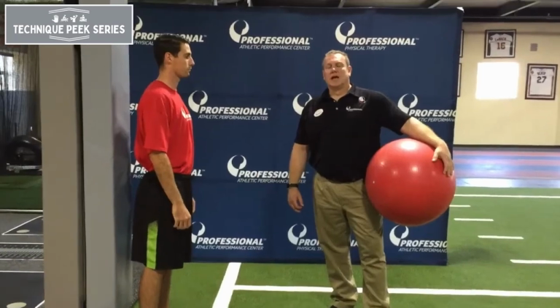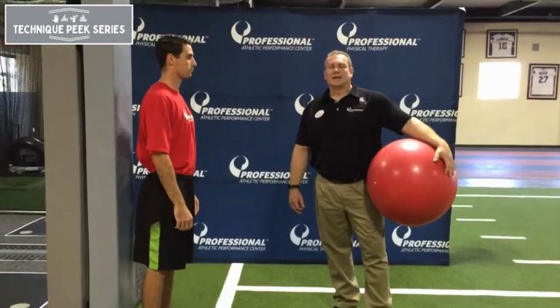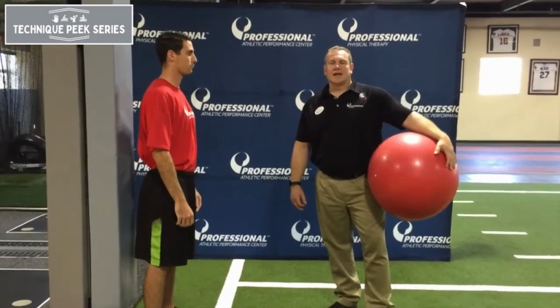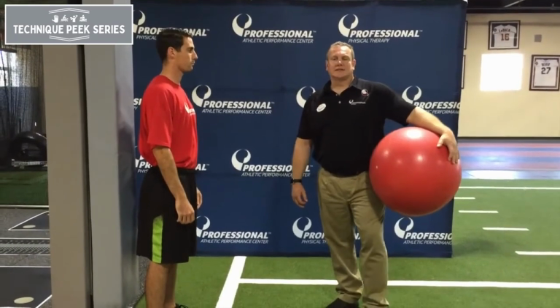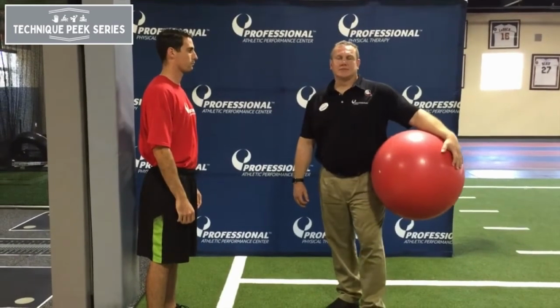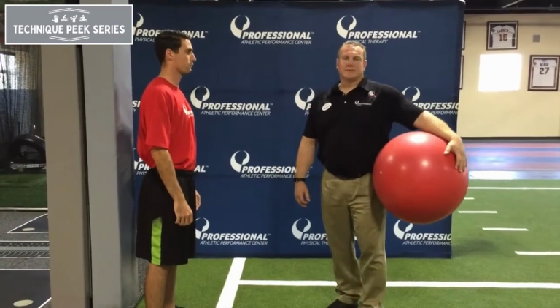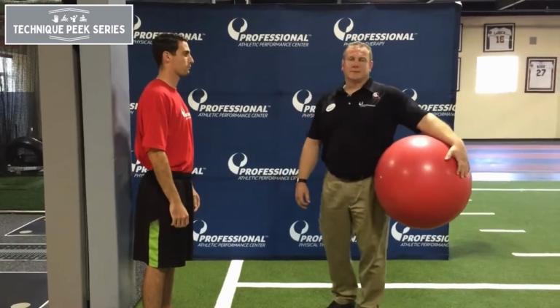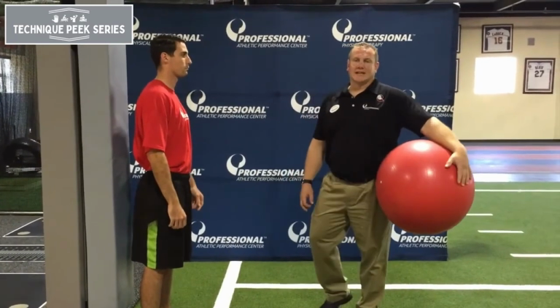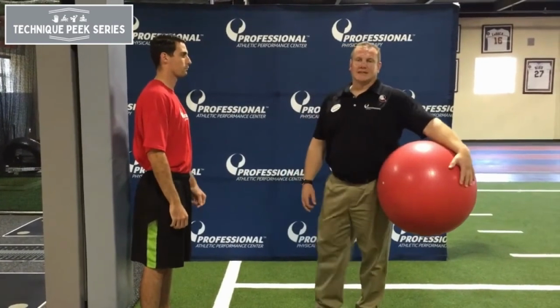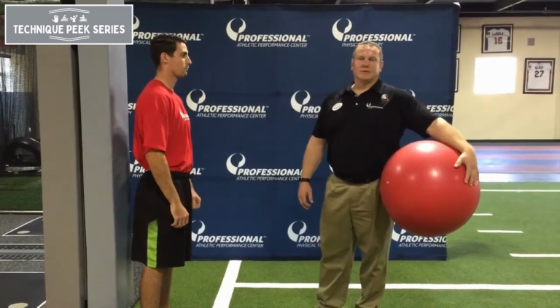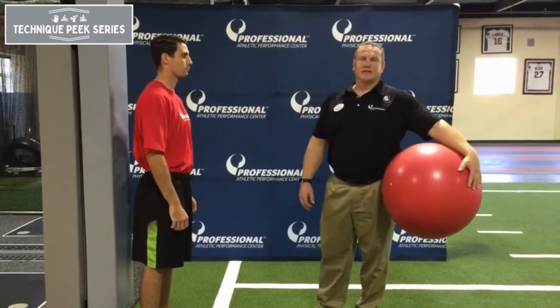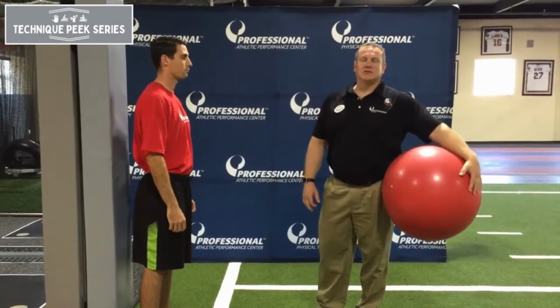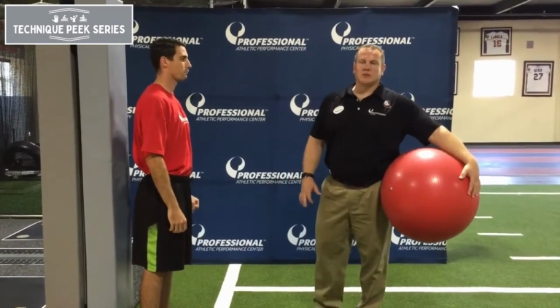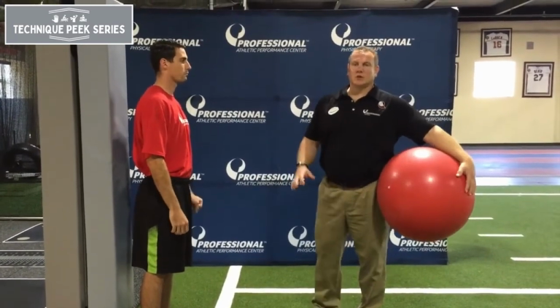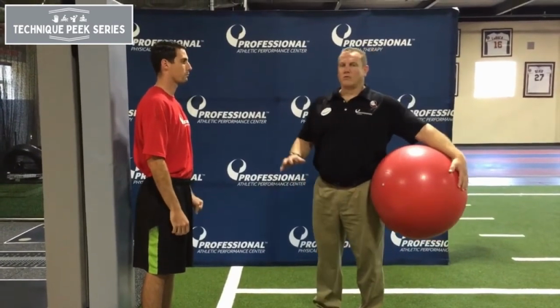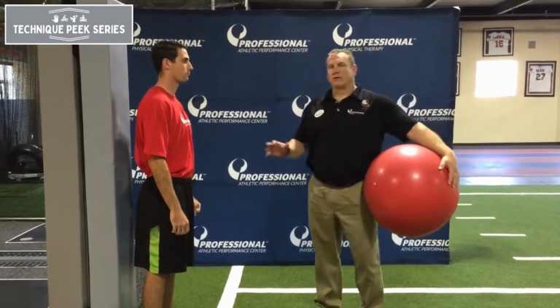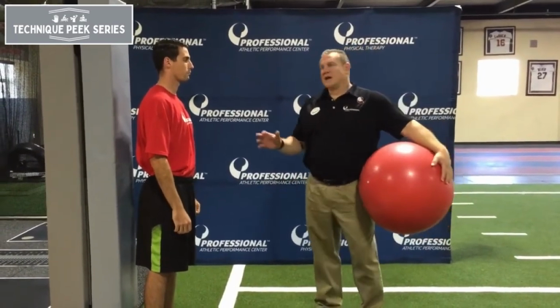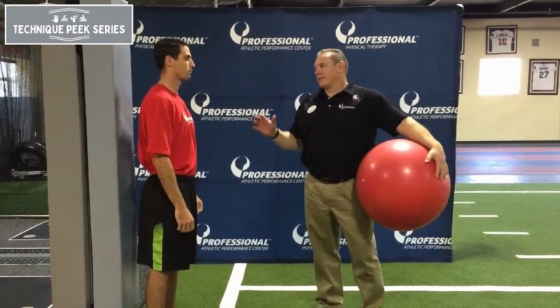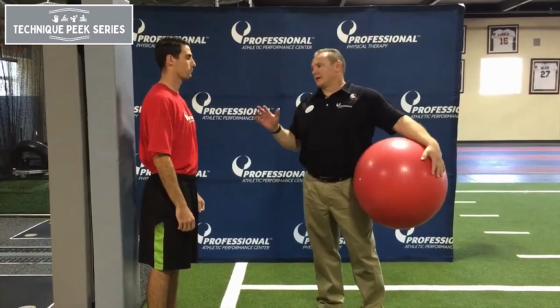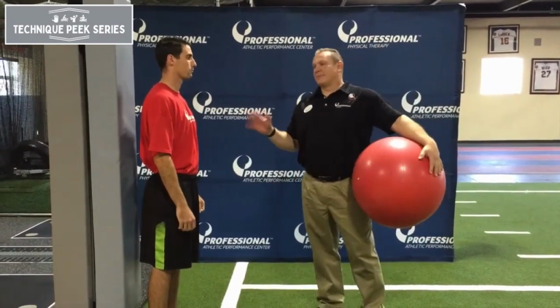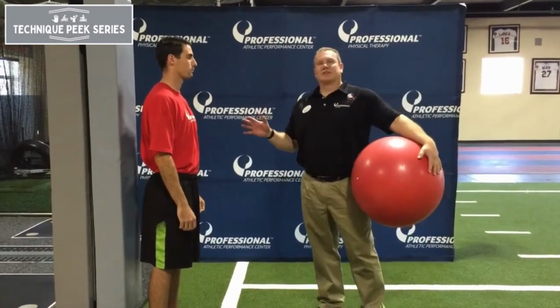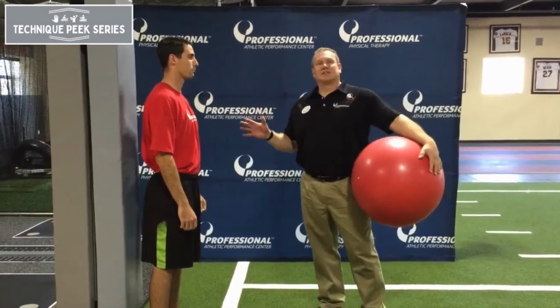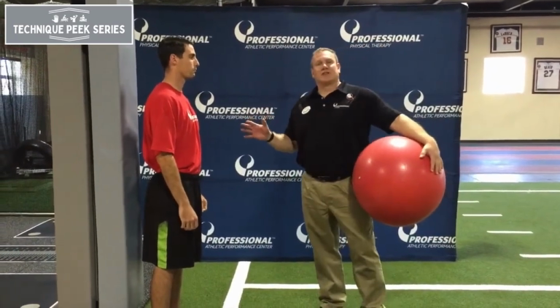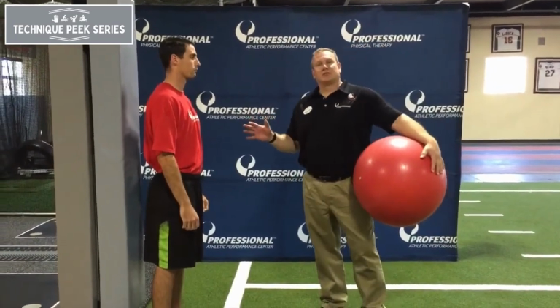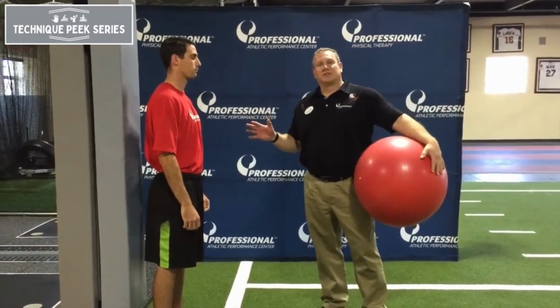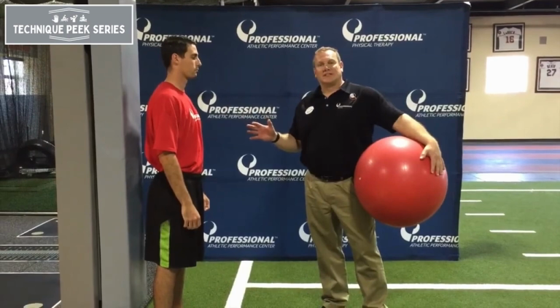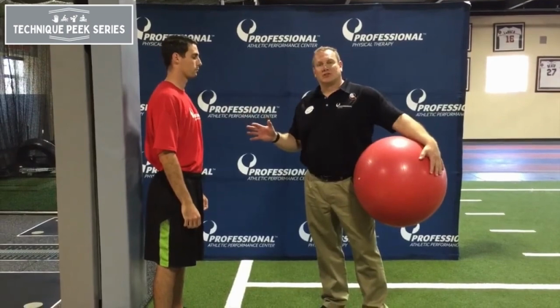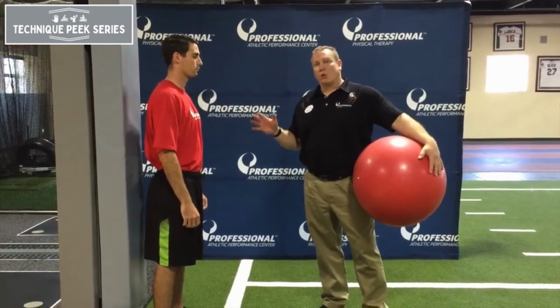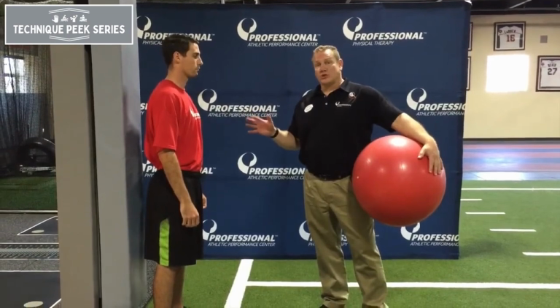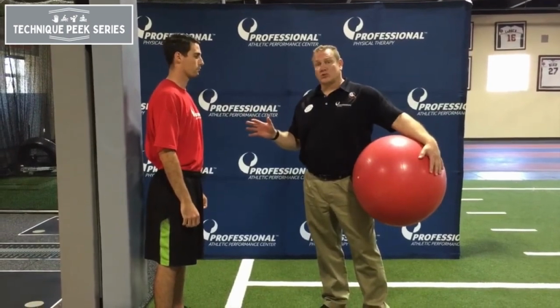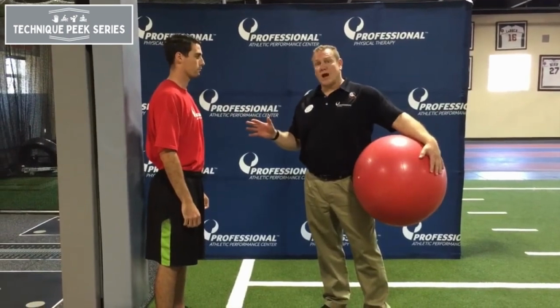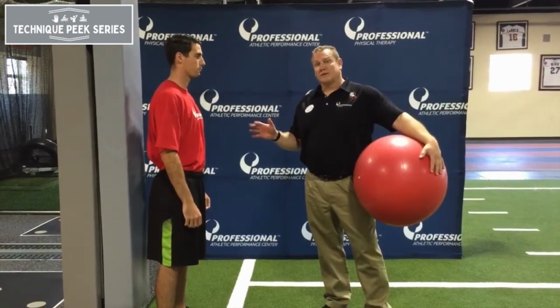Hey guys, Tim Stump from Technique Peak. I just want to go over the common misconception of teaching a ball squat.